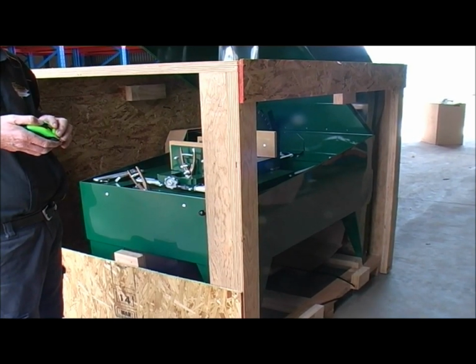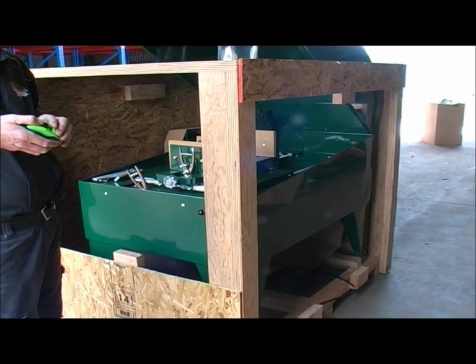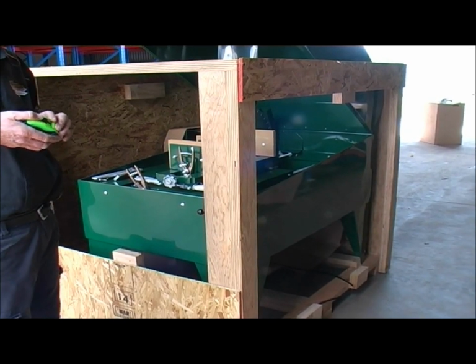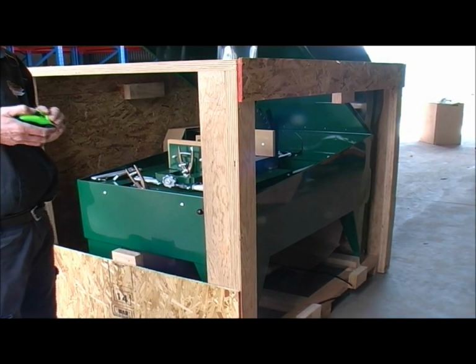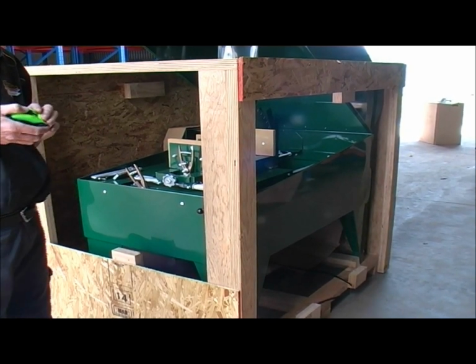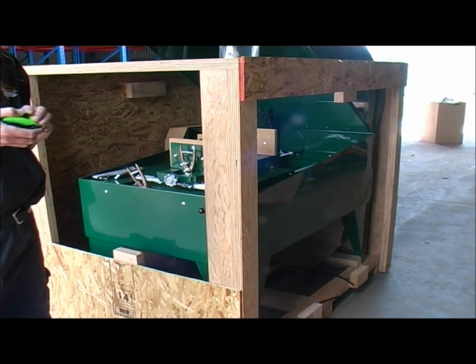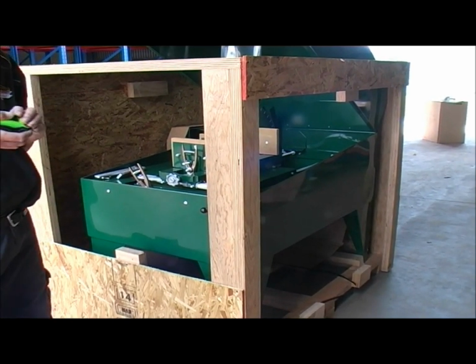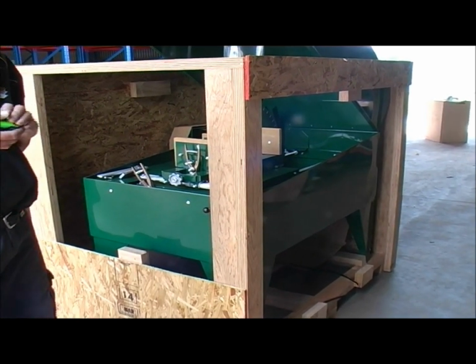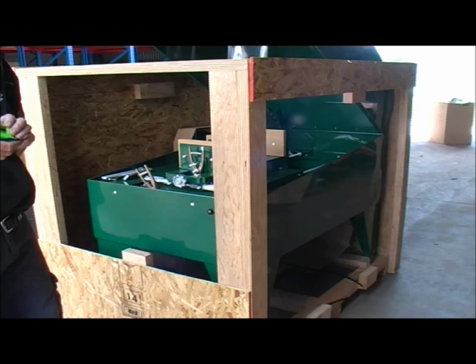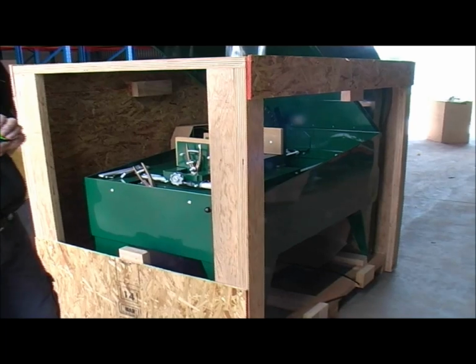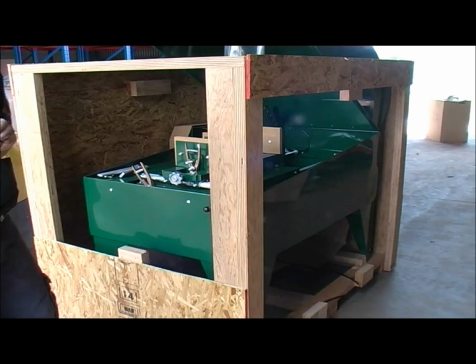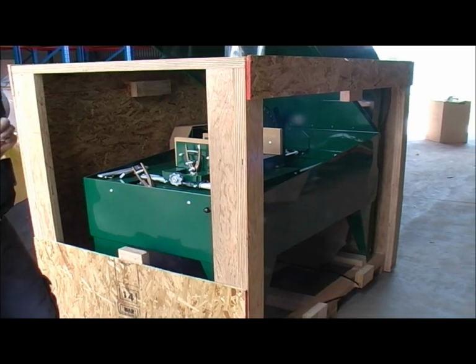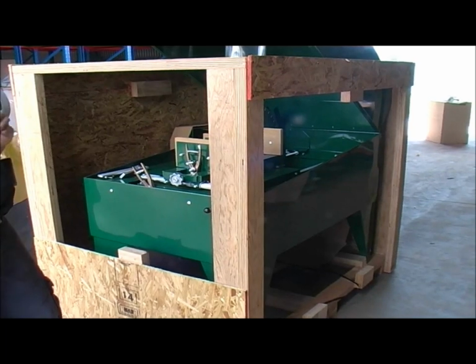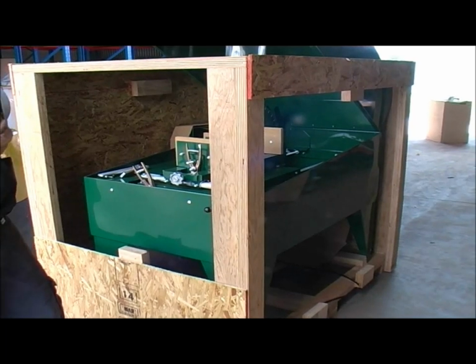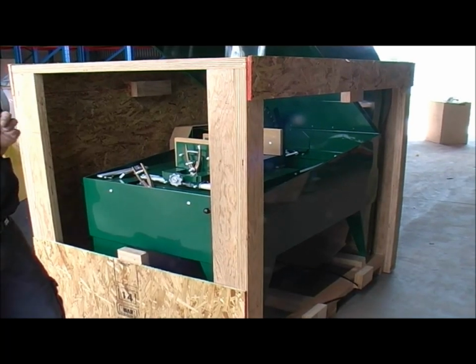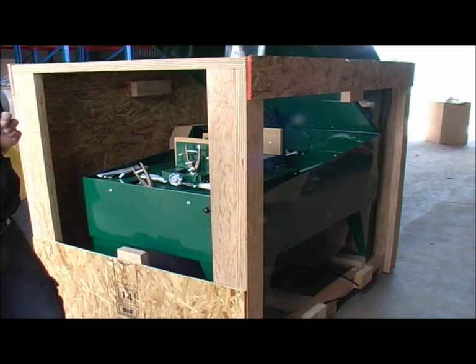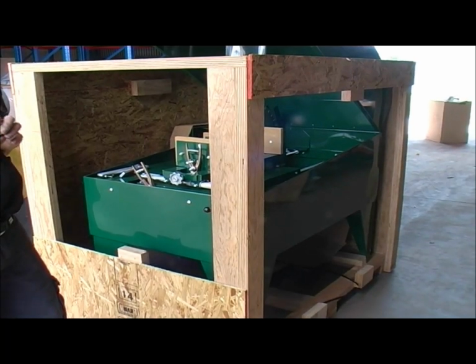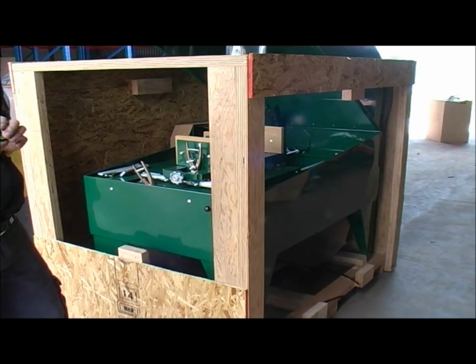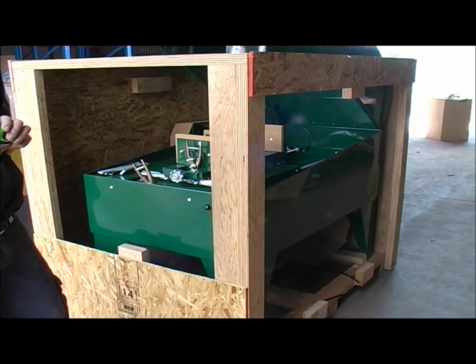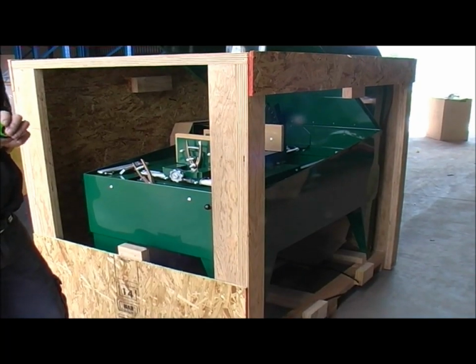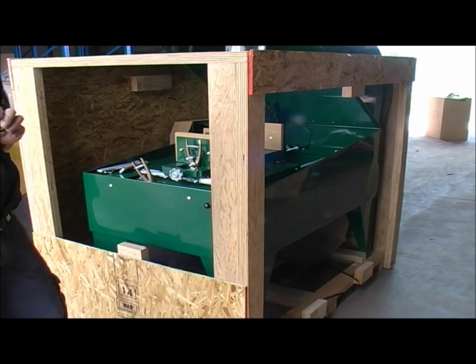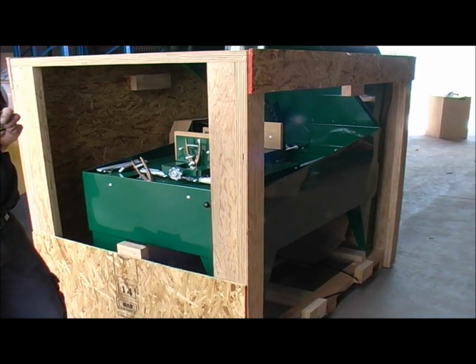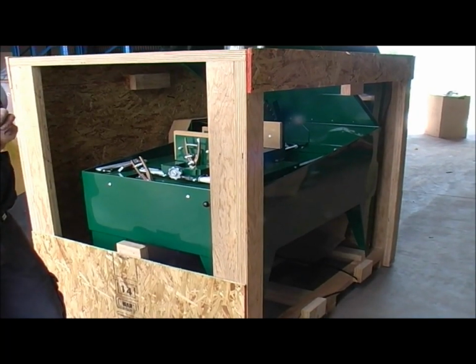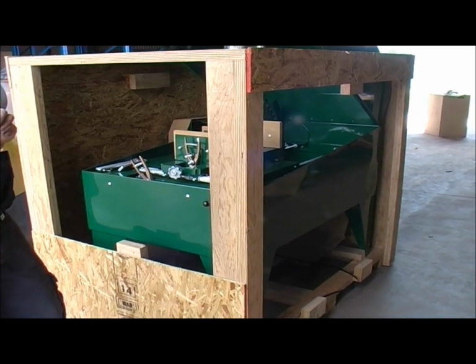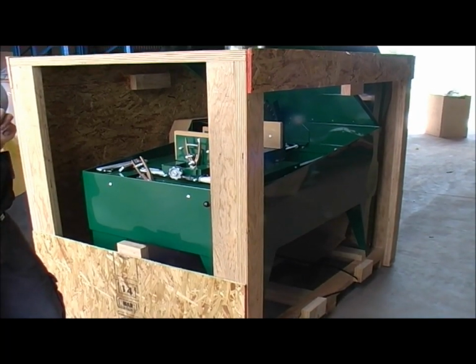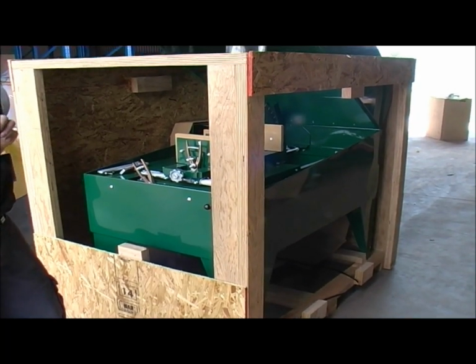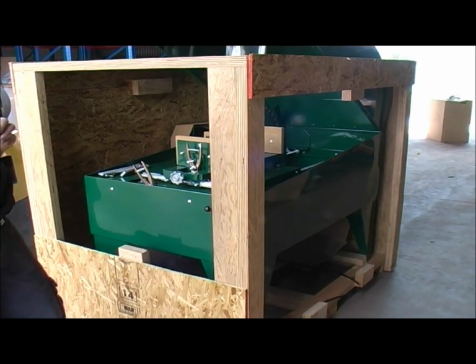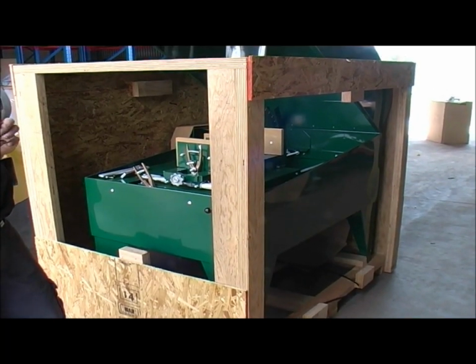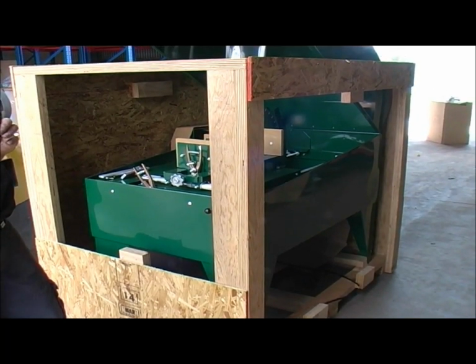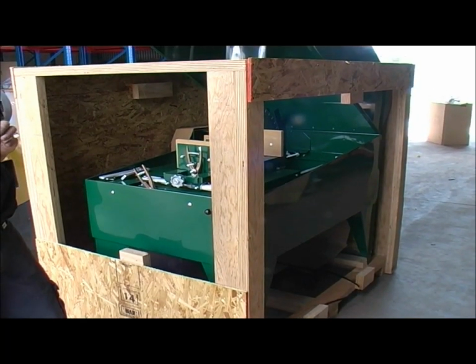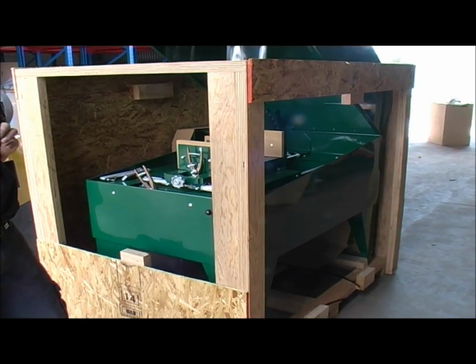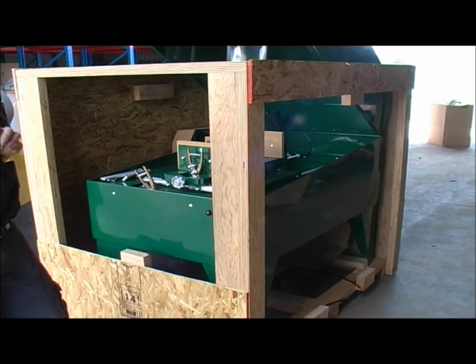Thanks — I hope that was somewhat useful to give you an idea of just what the machines look like.